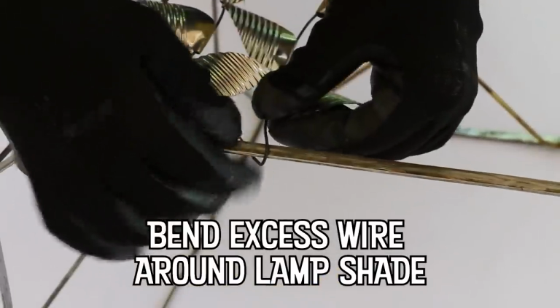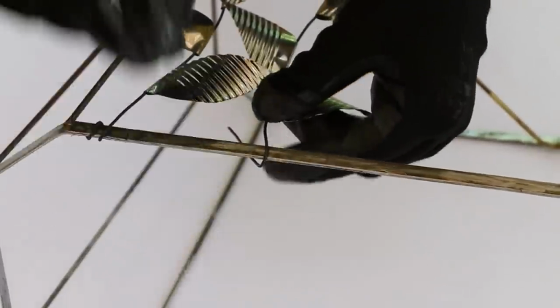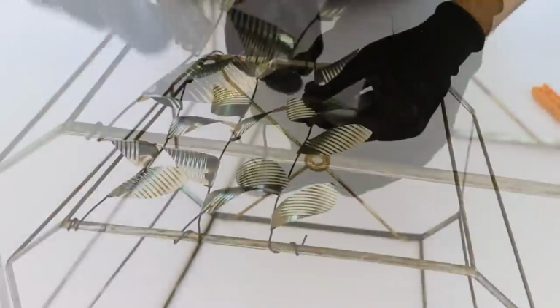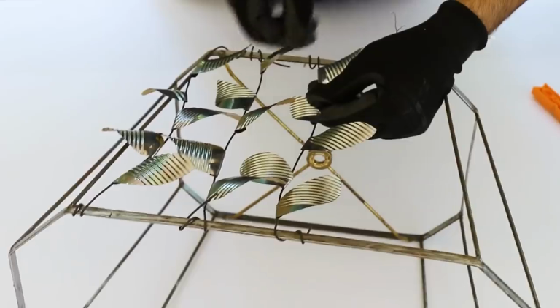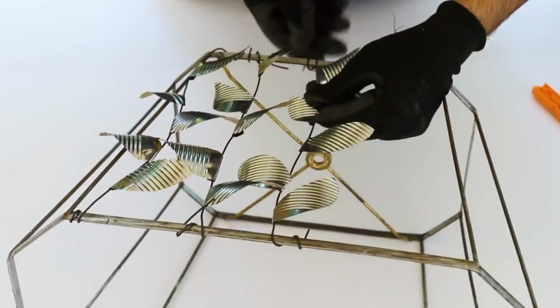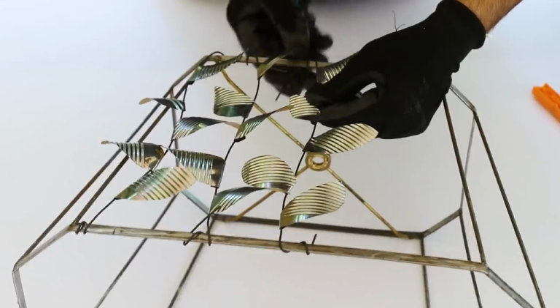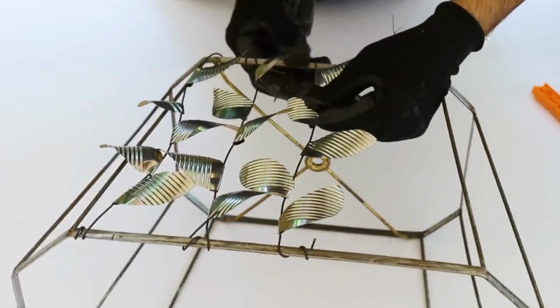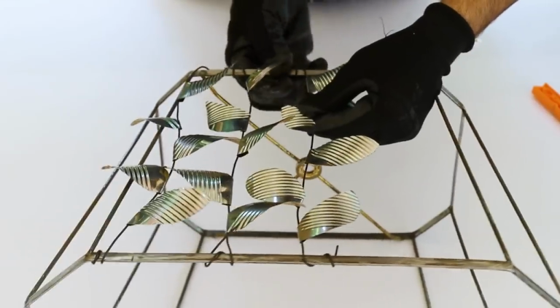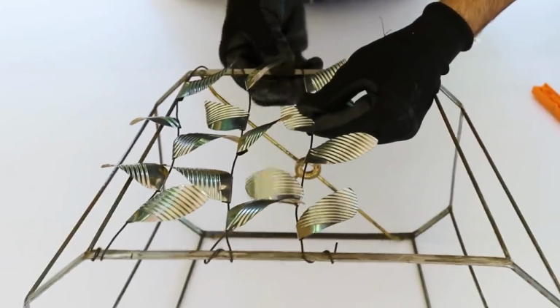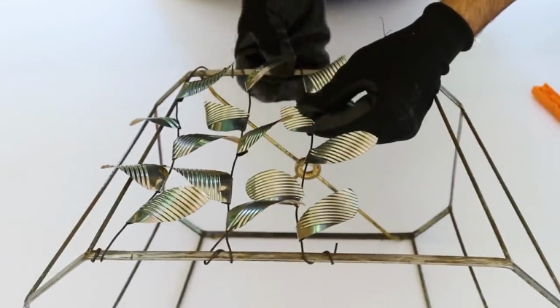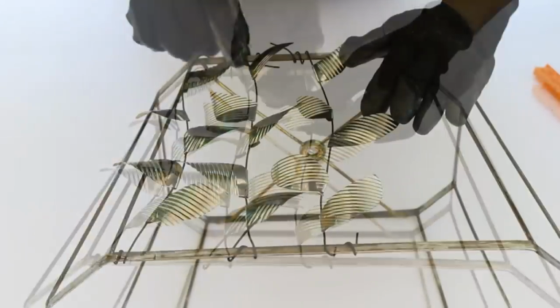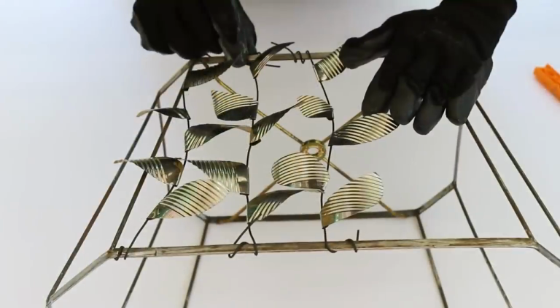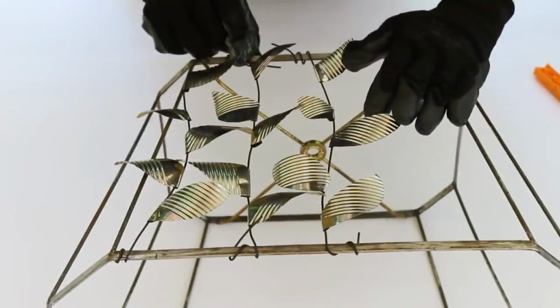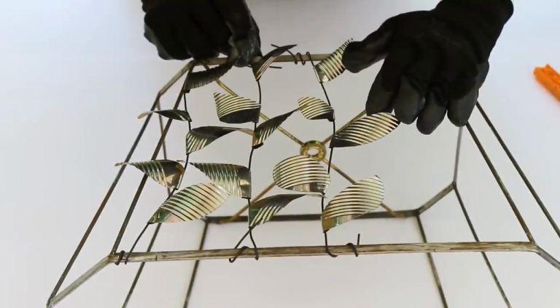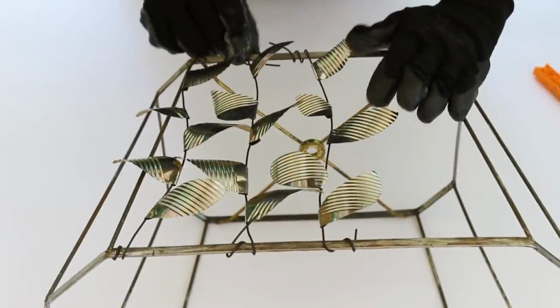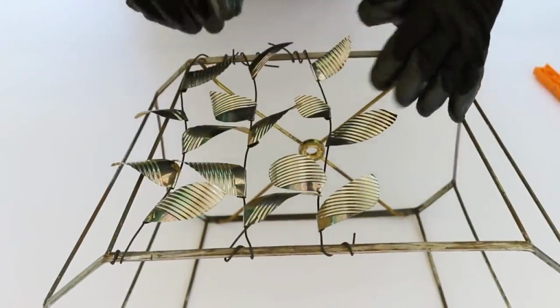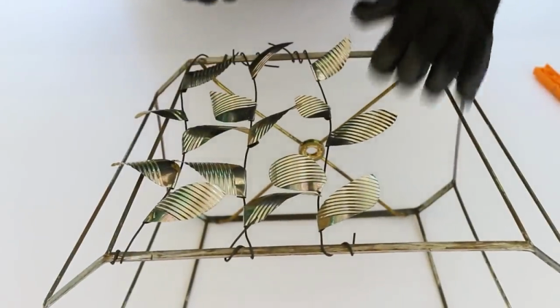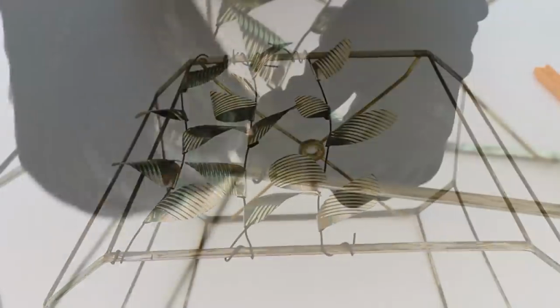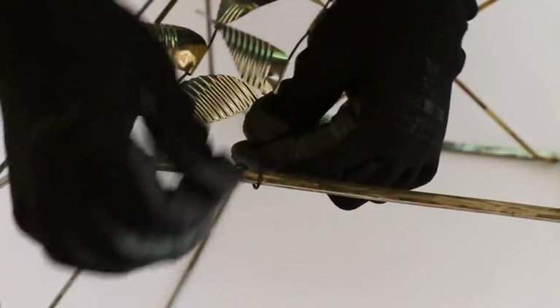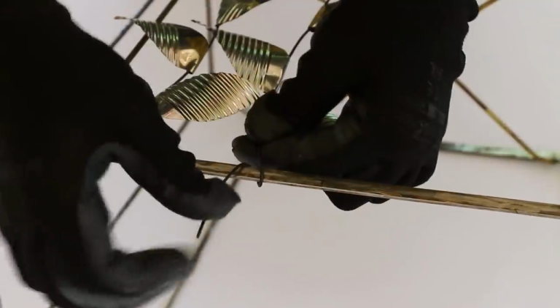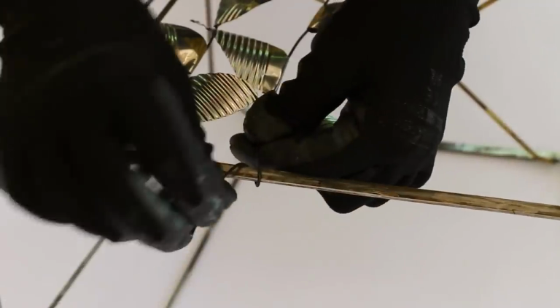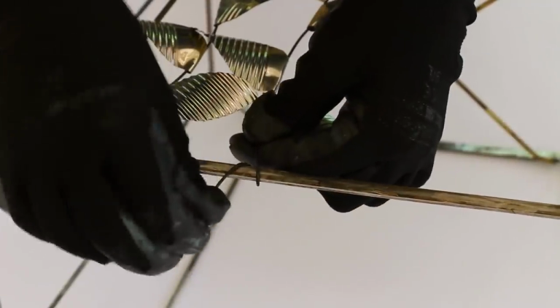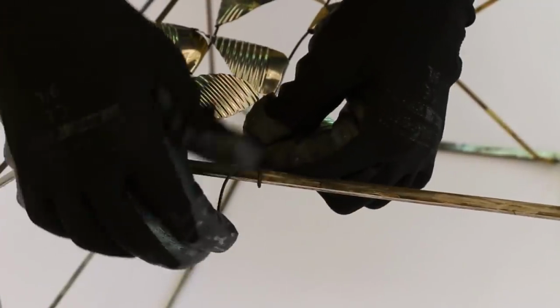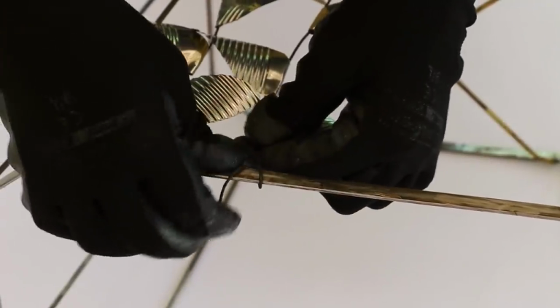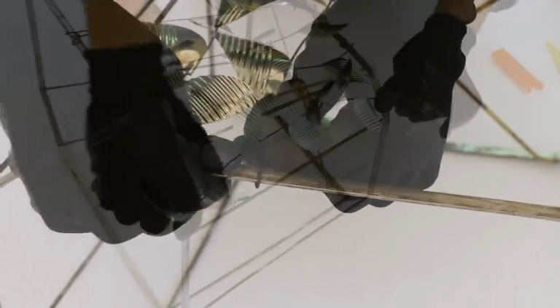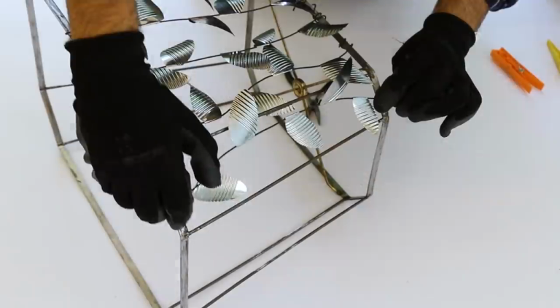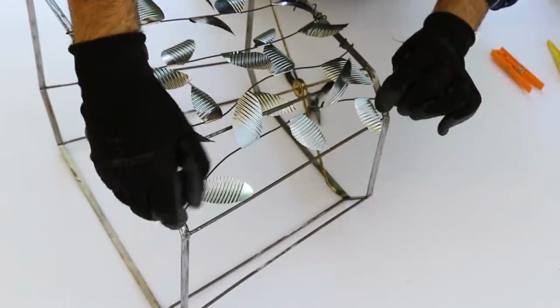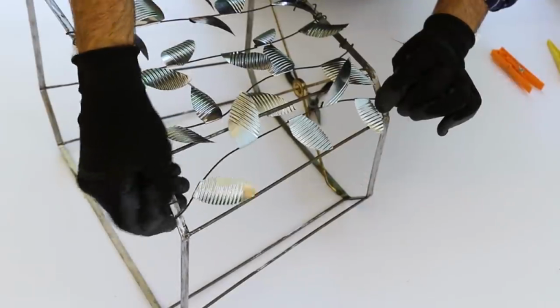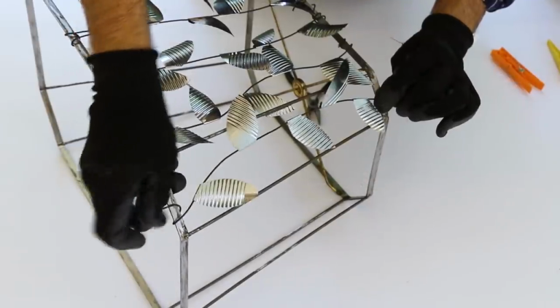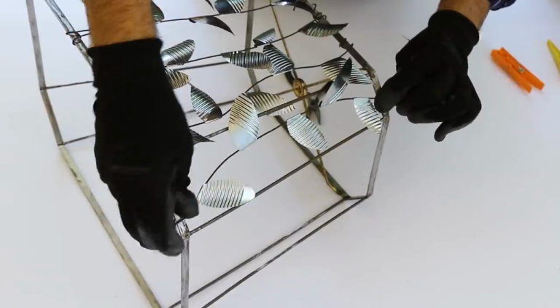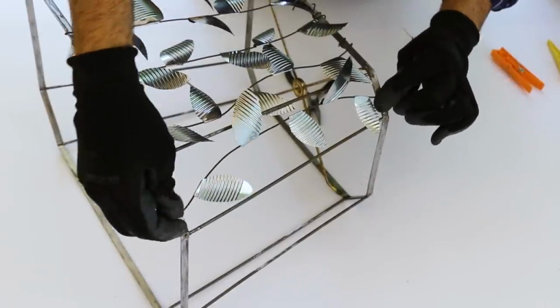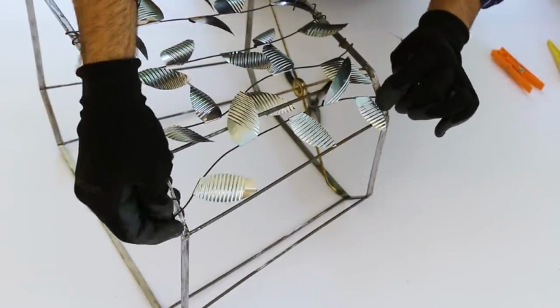If you want to add a little more pizzazz to this chandelier, consider adding some glass beads or some random chandelier crystals.